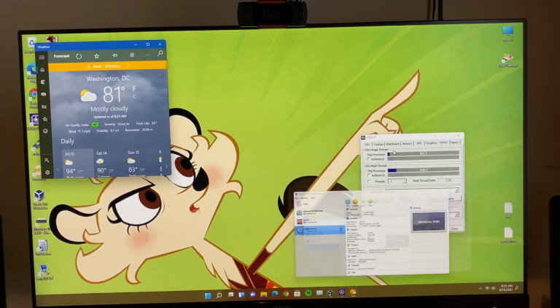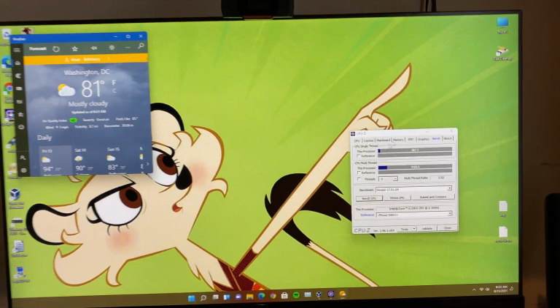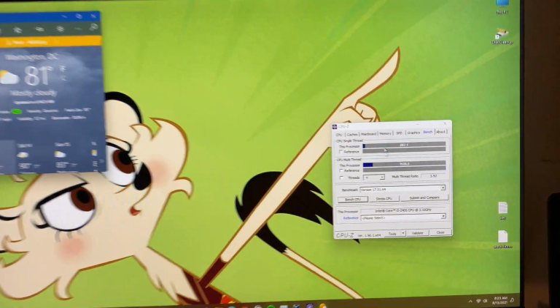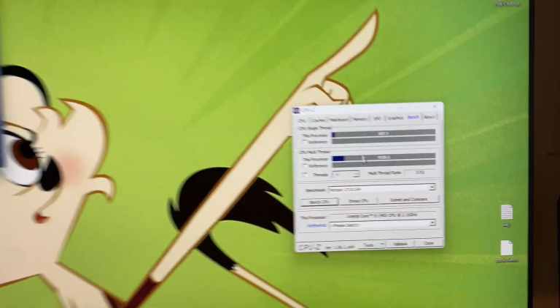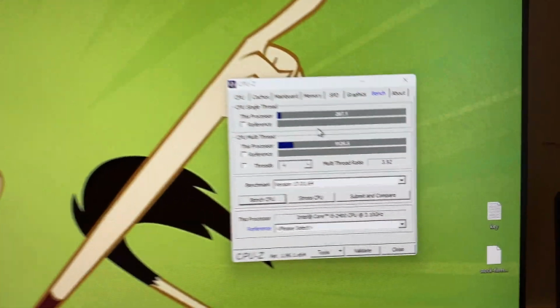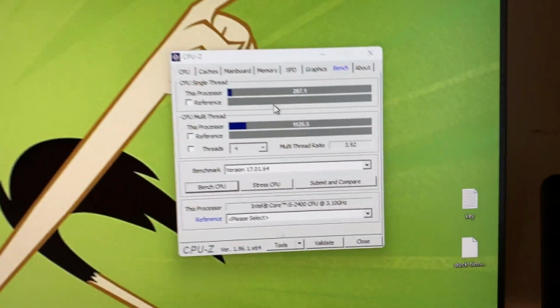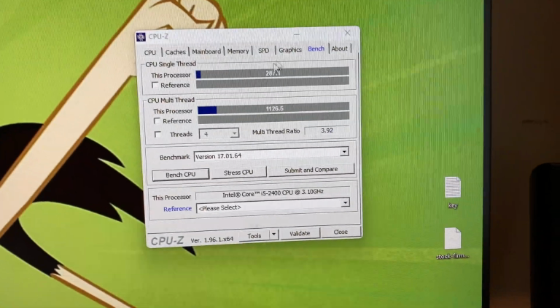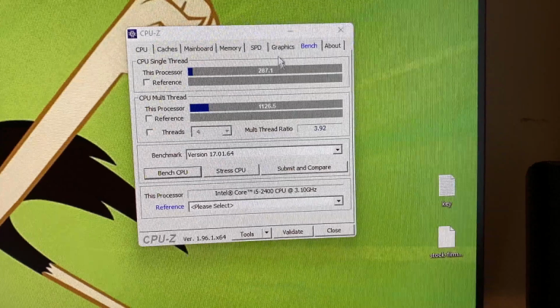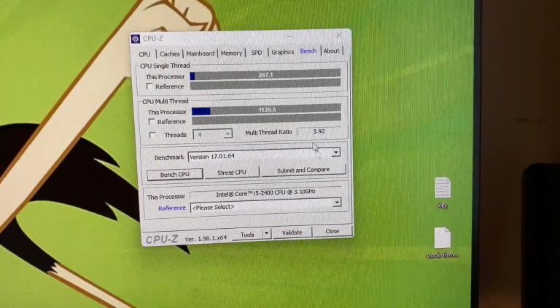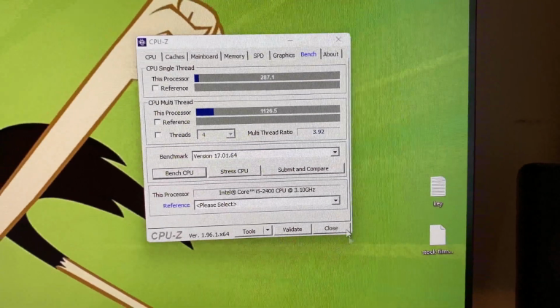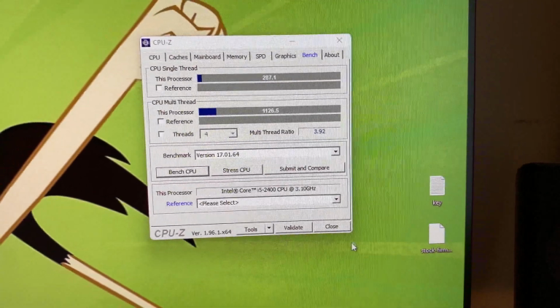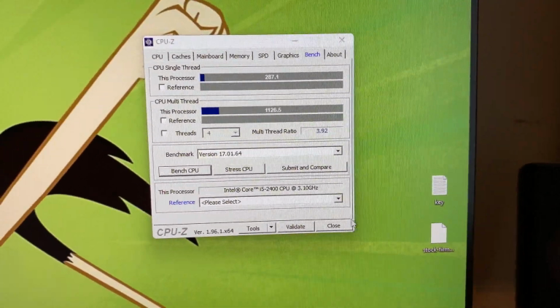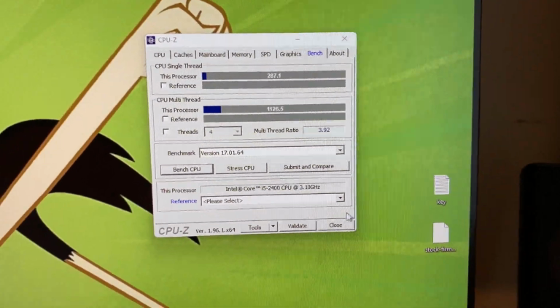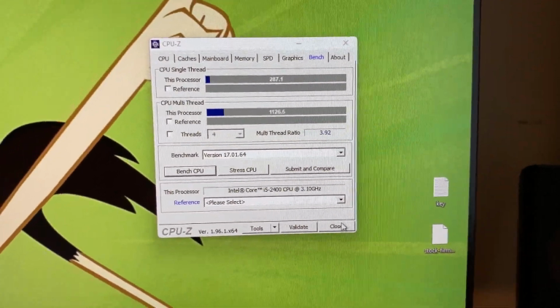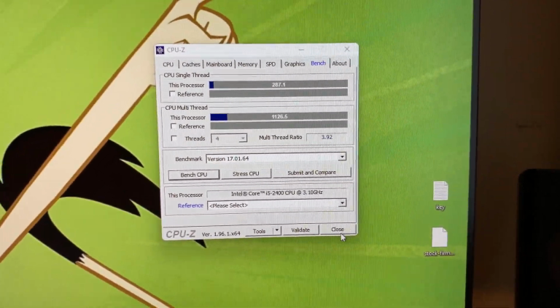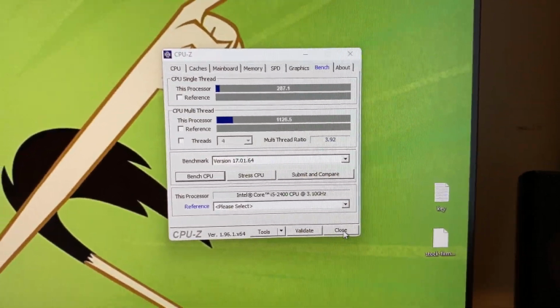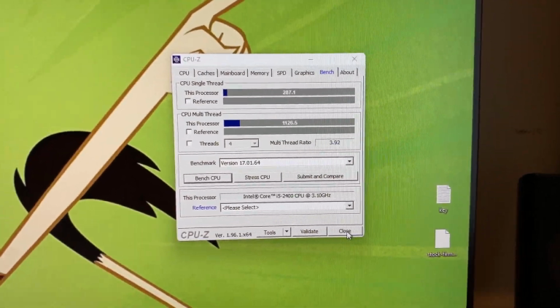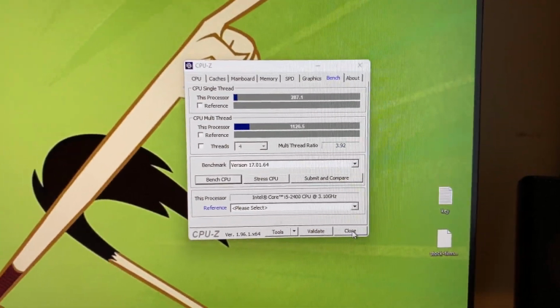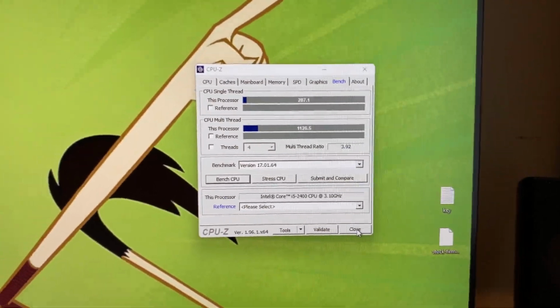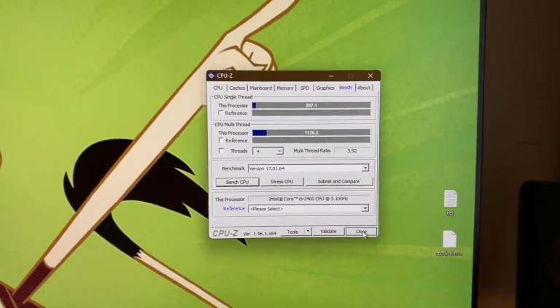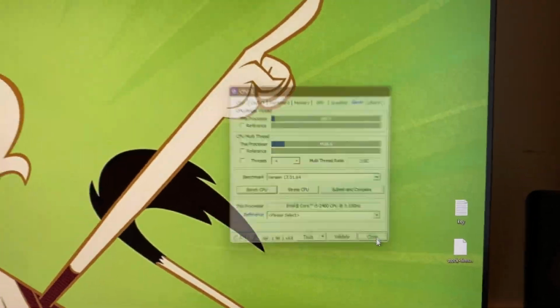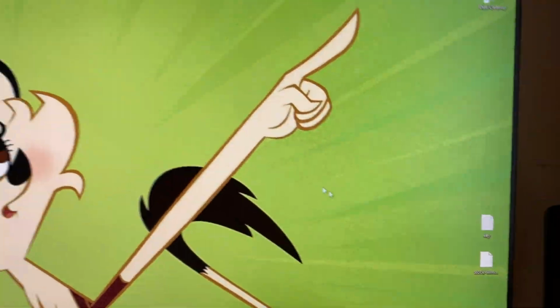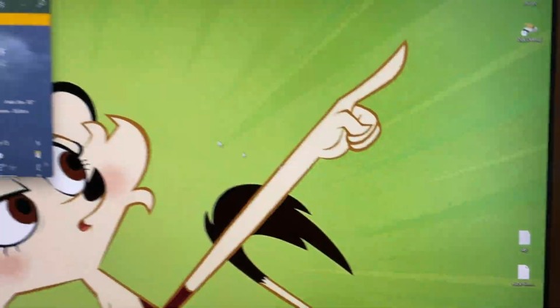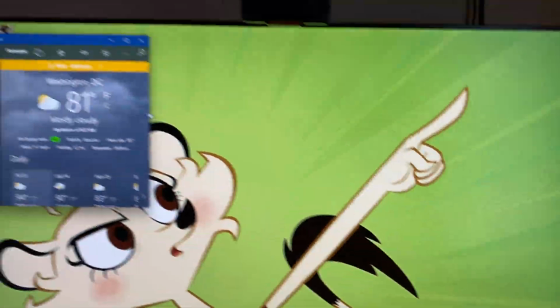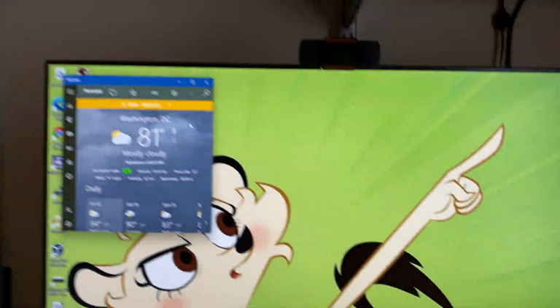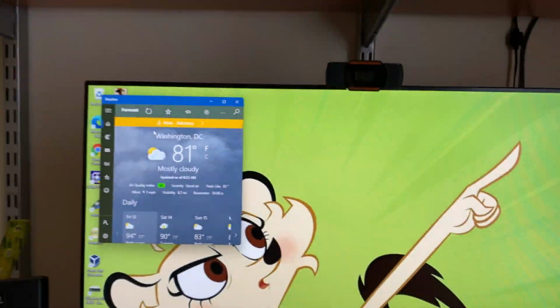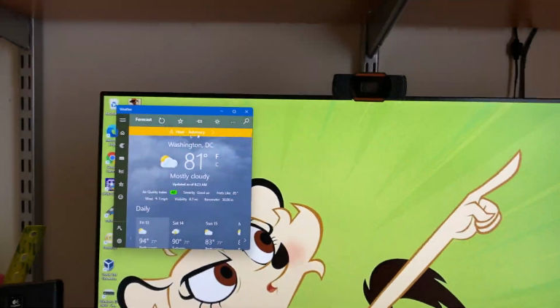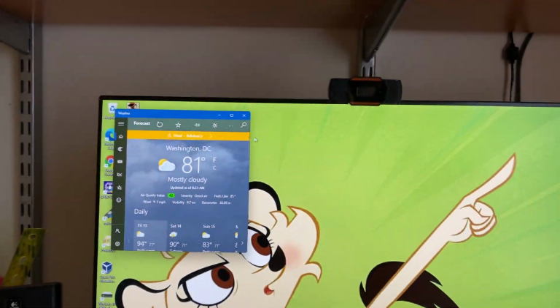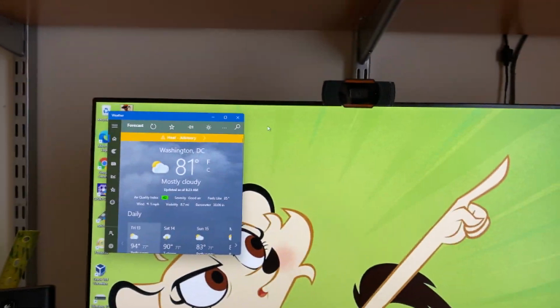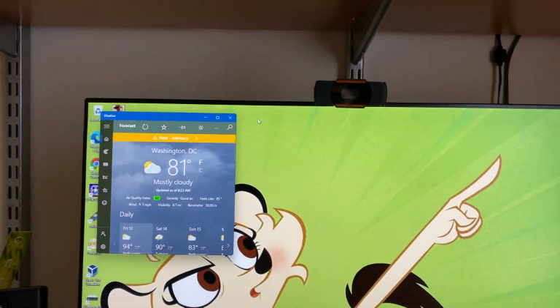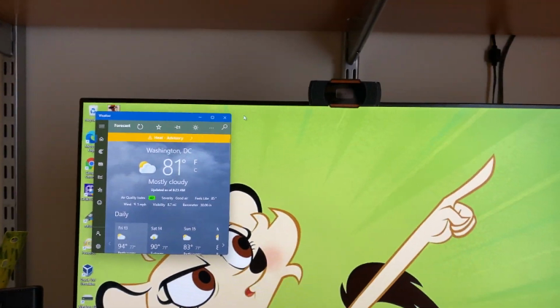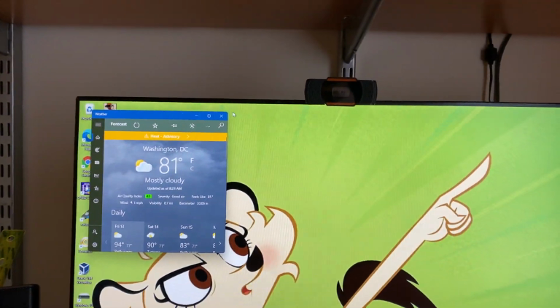And there's benchmarks for the CPU — they're pretty nice. It's a nice CPU, I like this computer a lot.